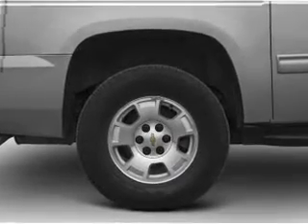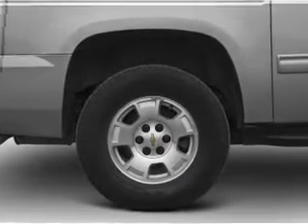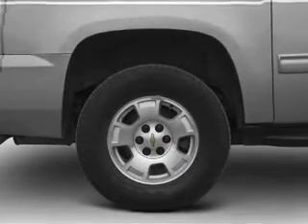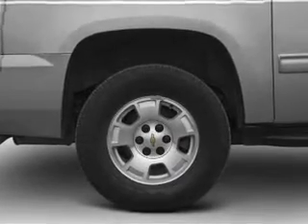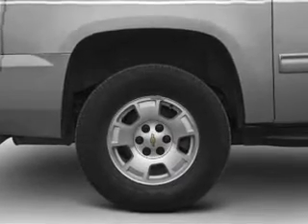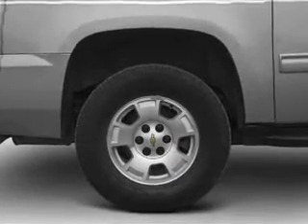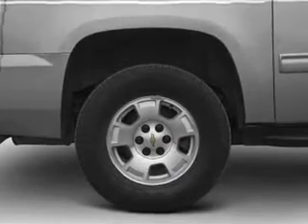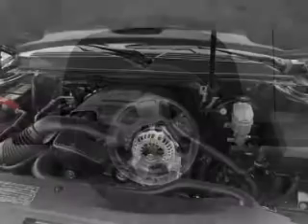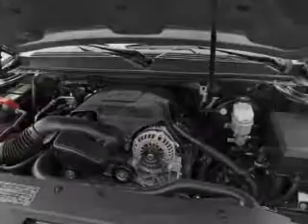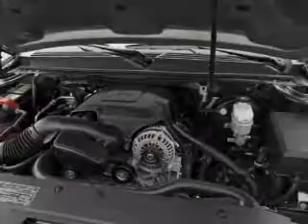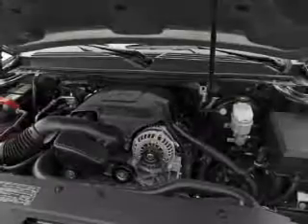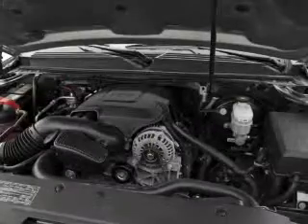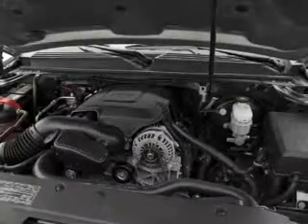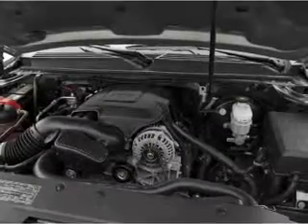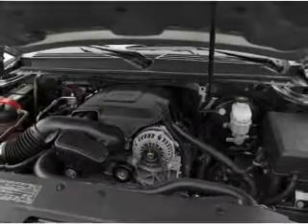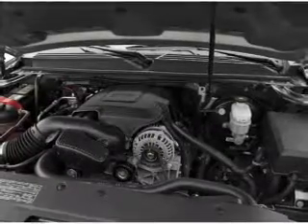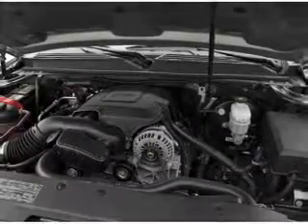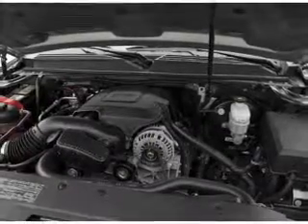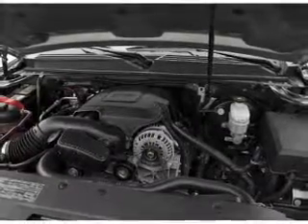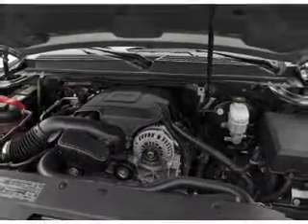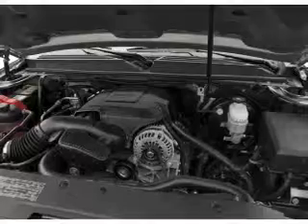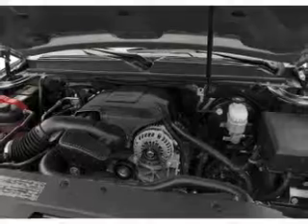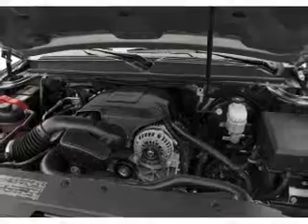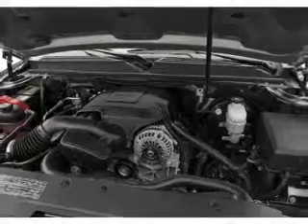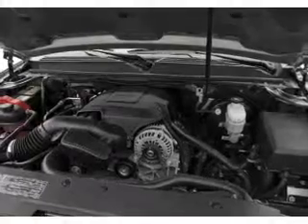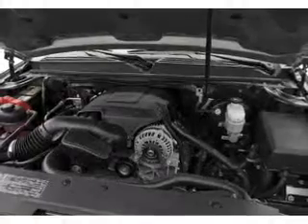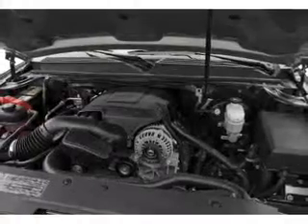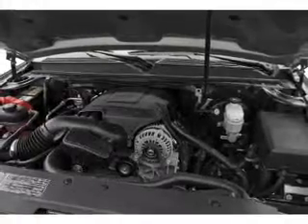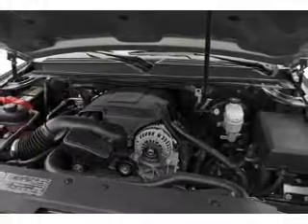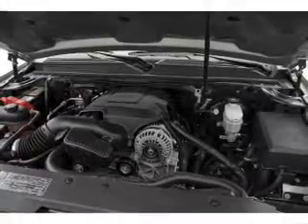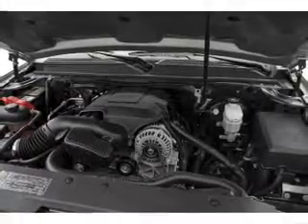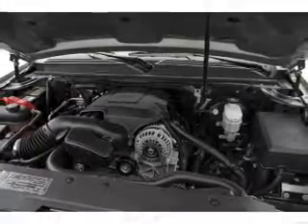Power steering, cruise control, an AM-FM stereo with a CD player, and an adjustable tilt steering wheel.